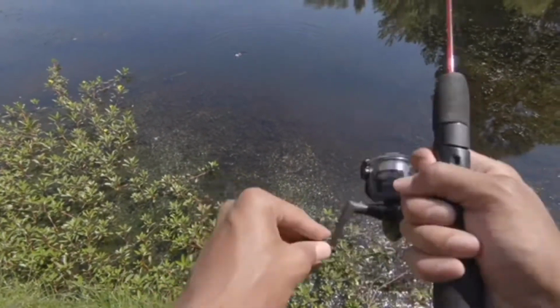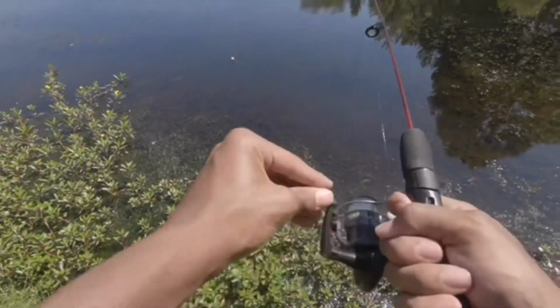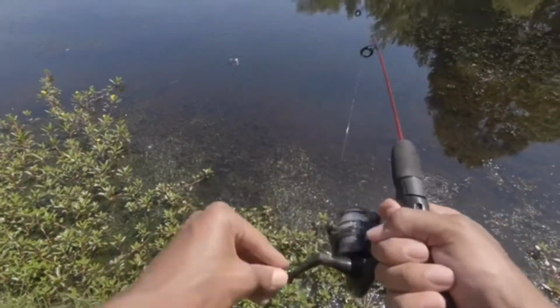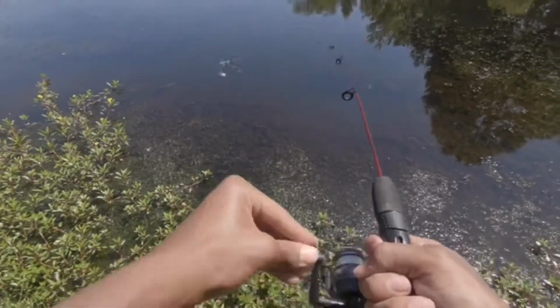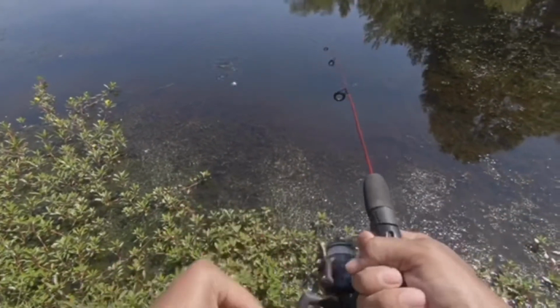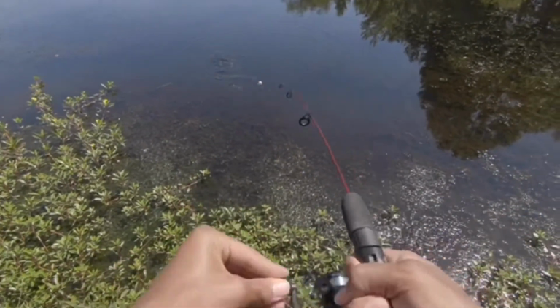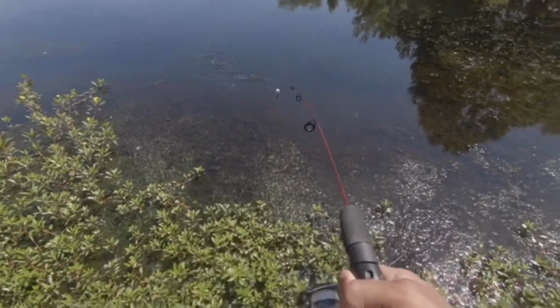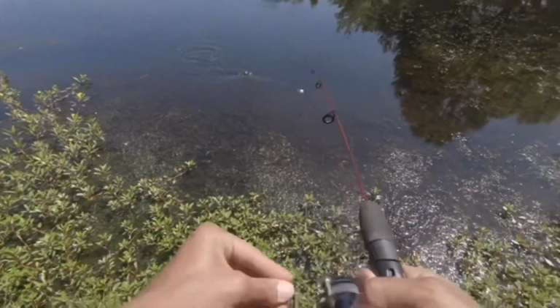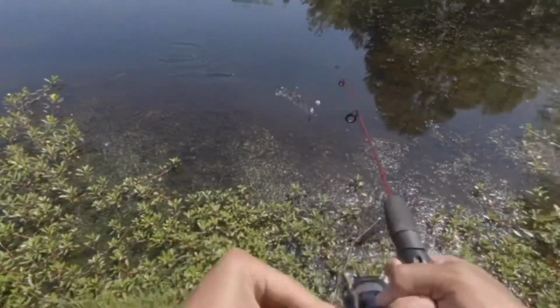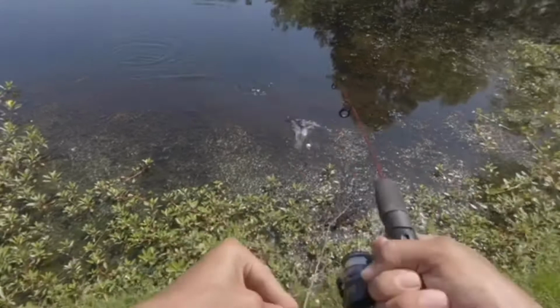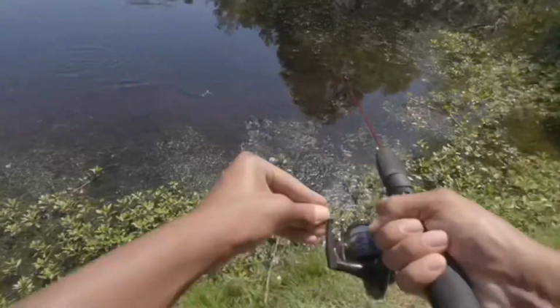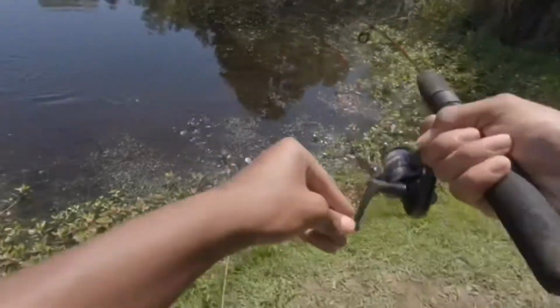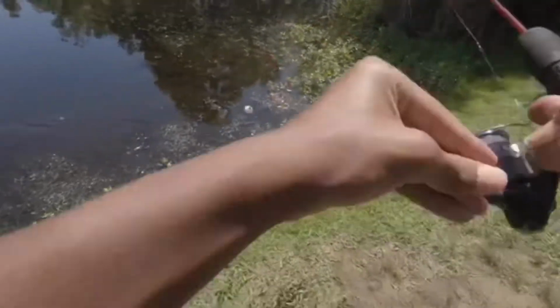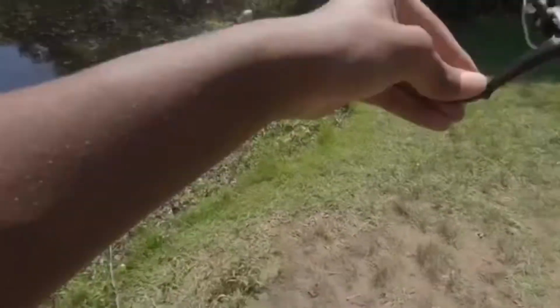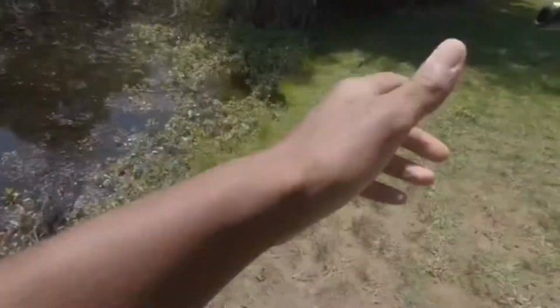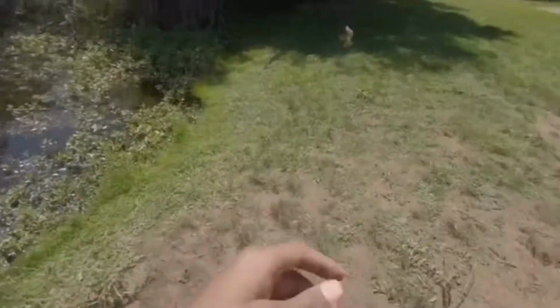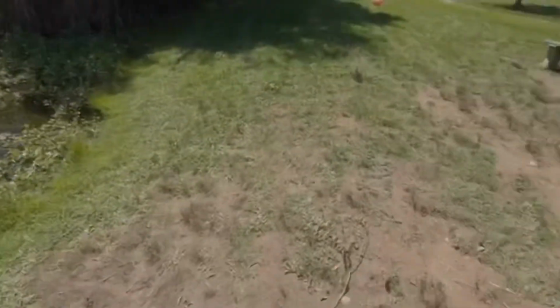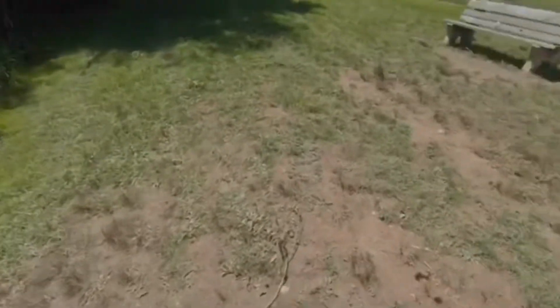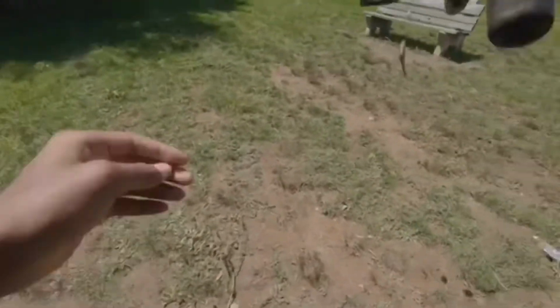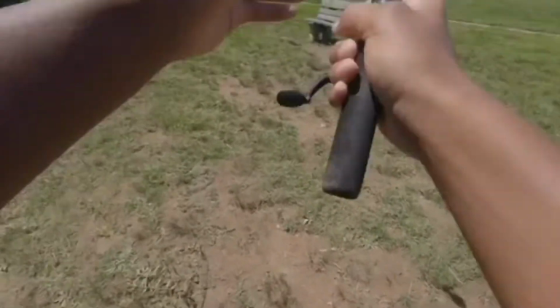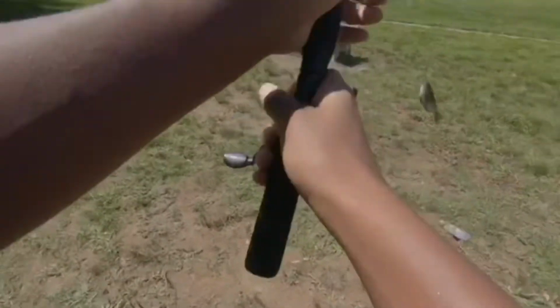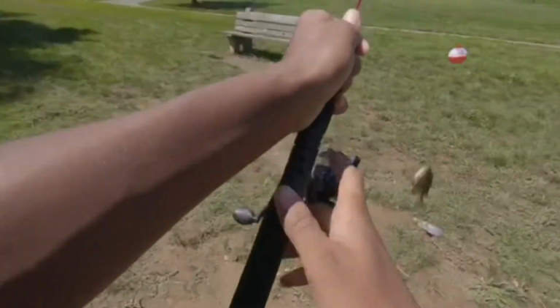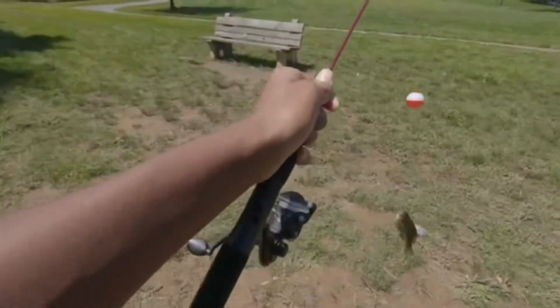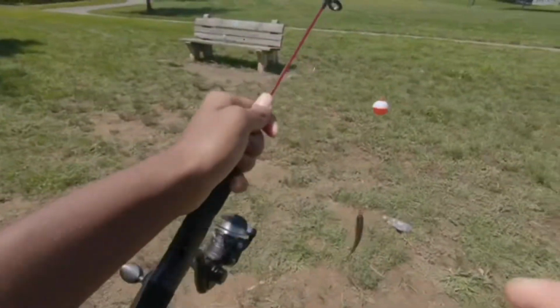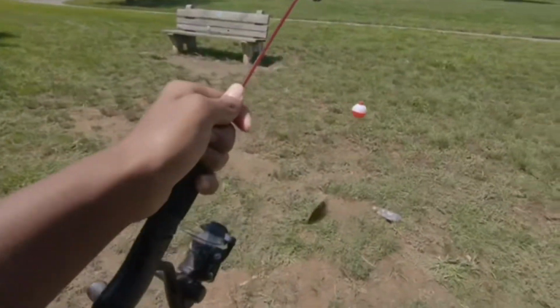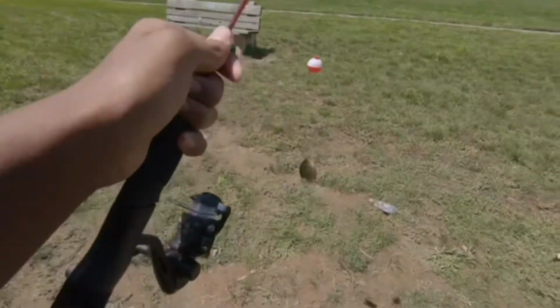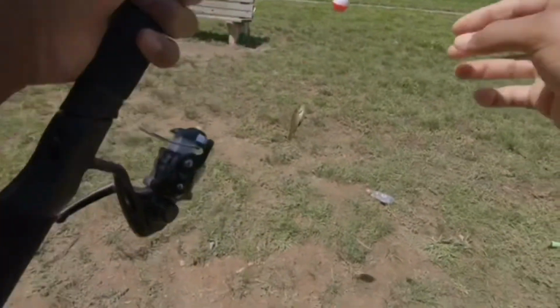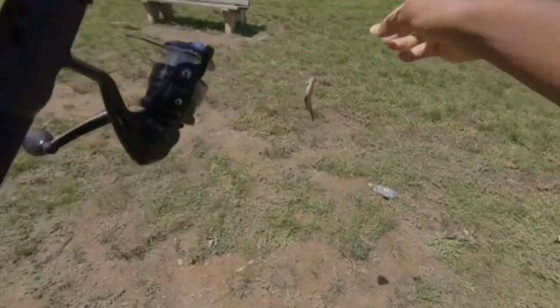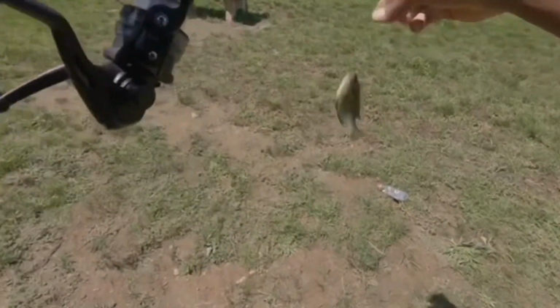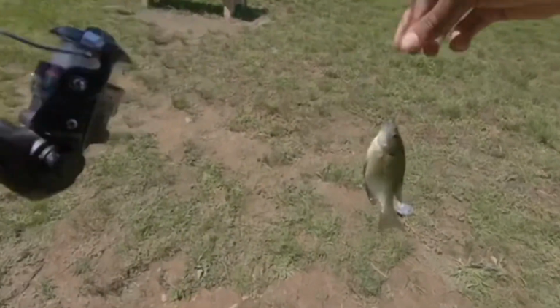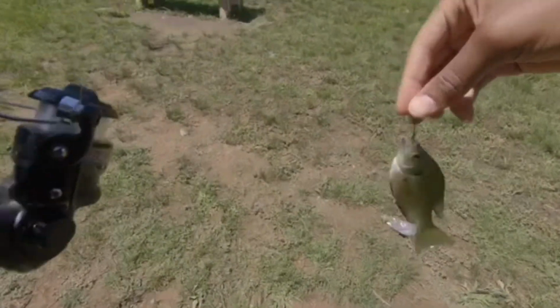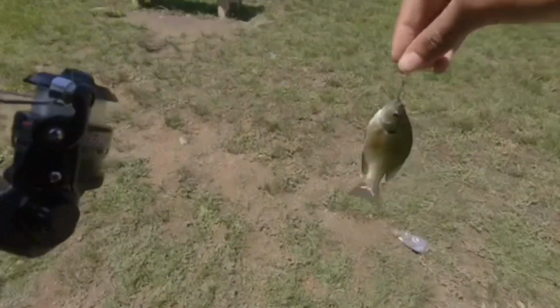Fish on, come here, come here! Let's go — first fish of the day. Little bluegill.